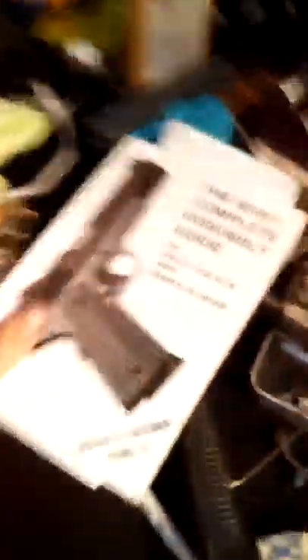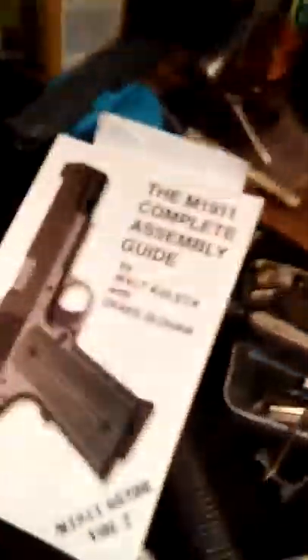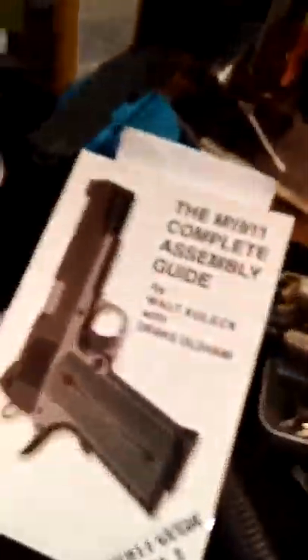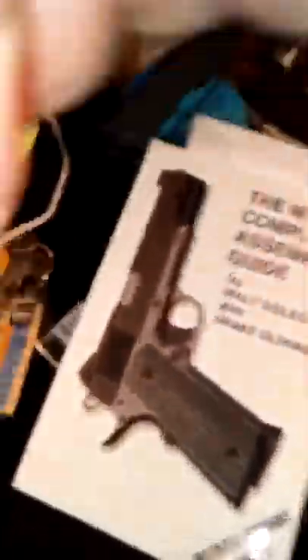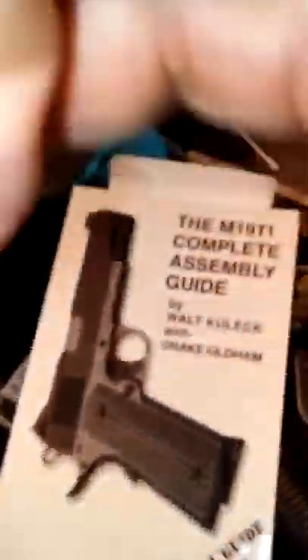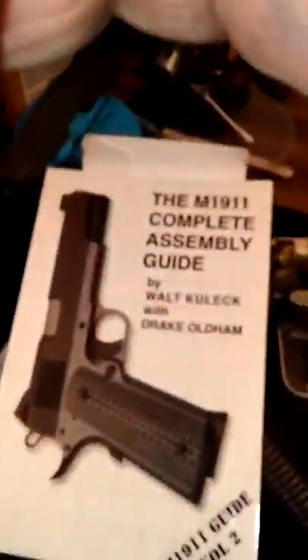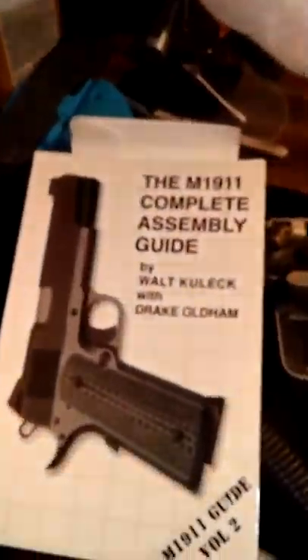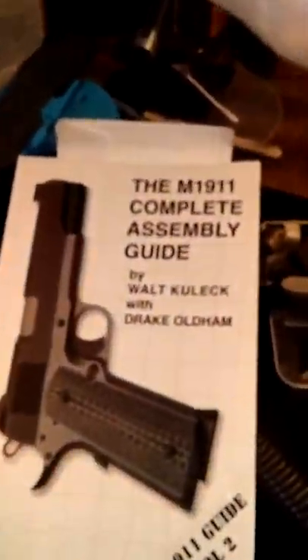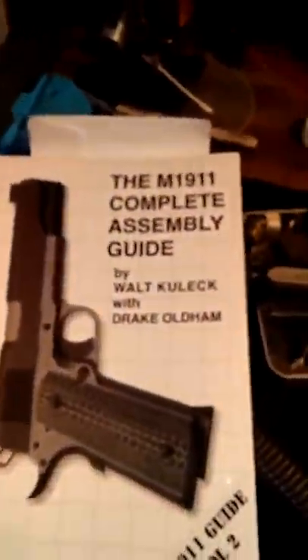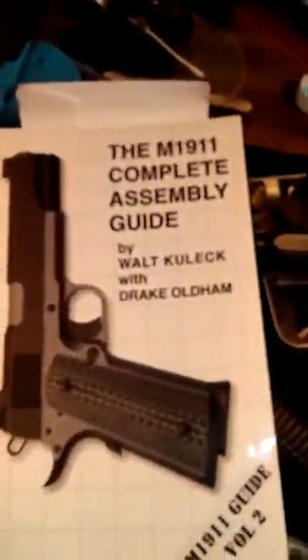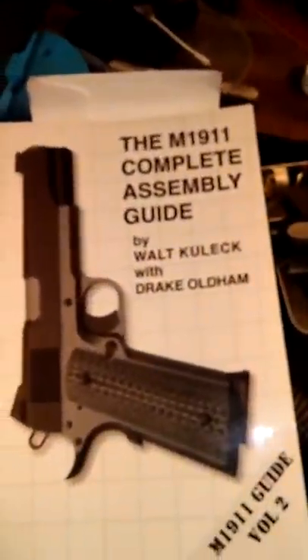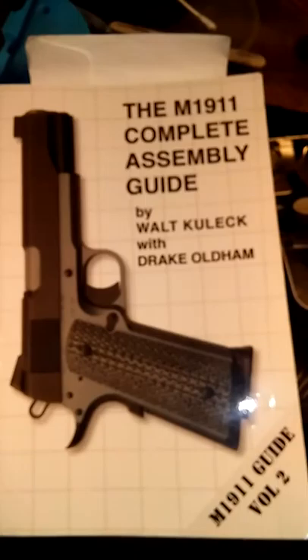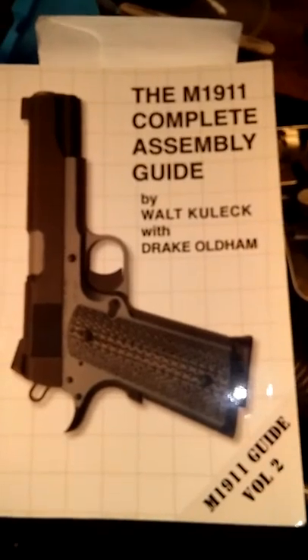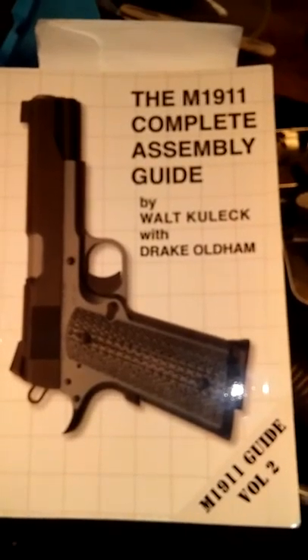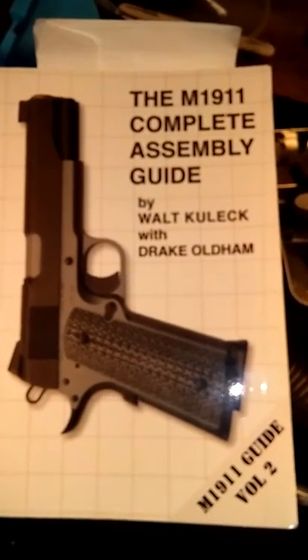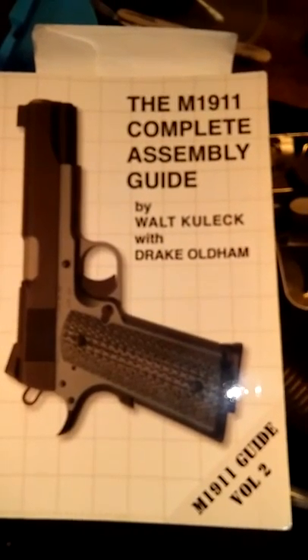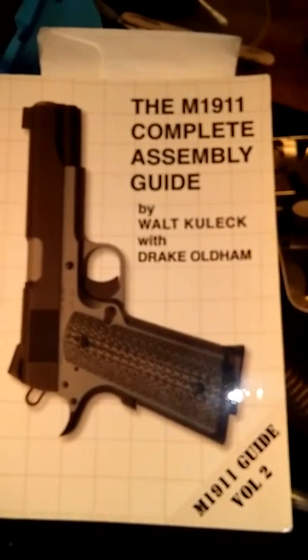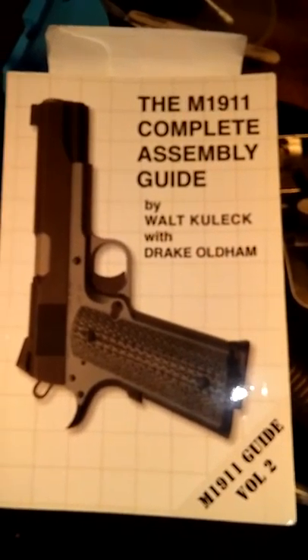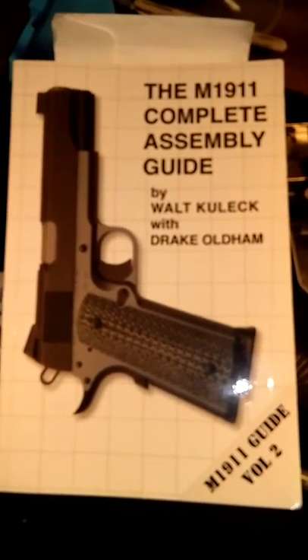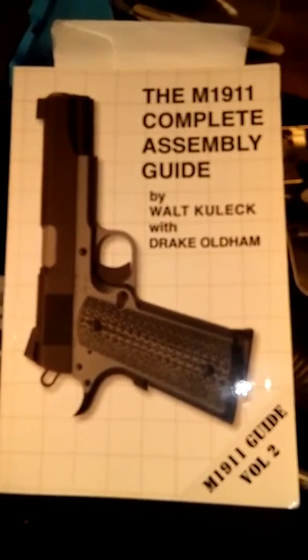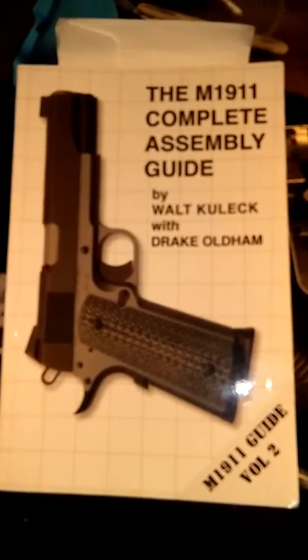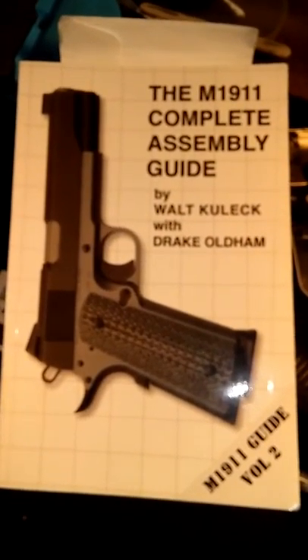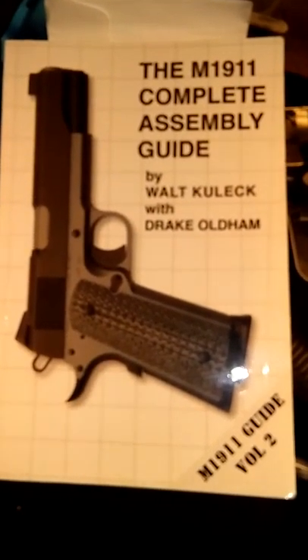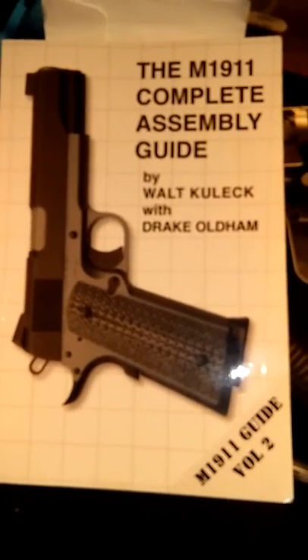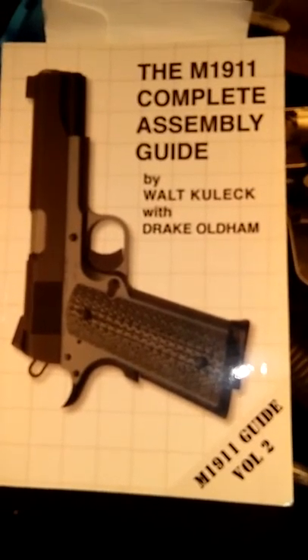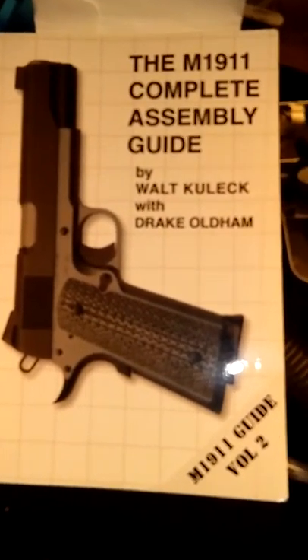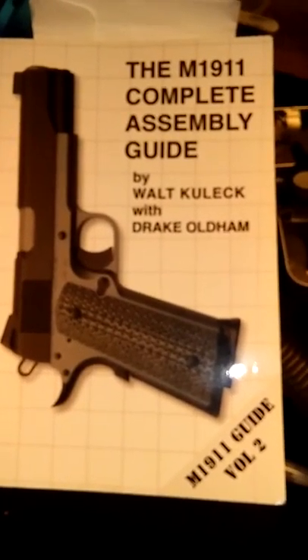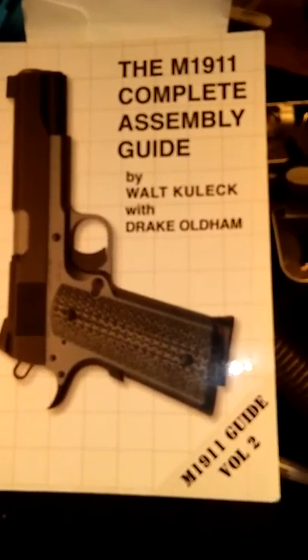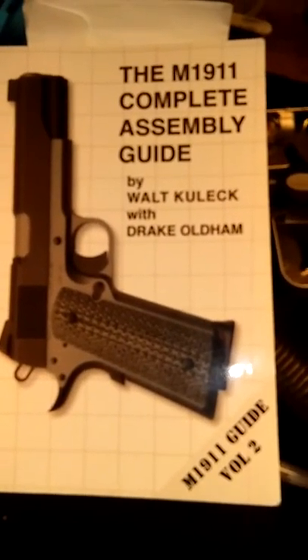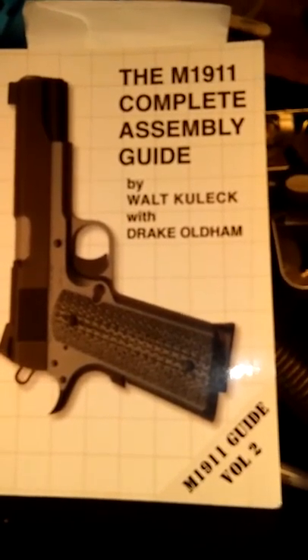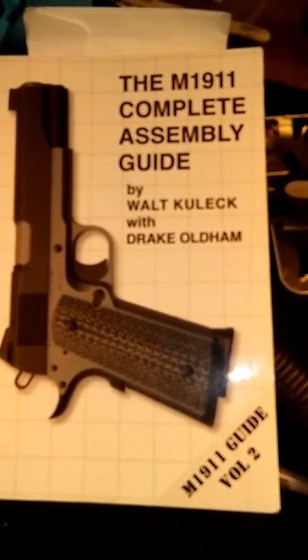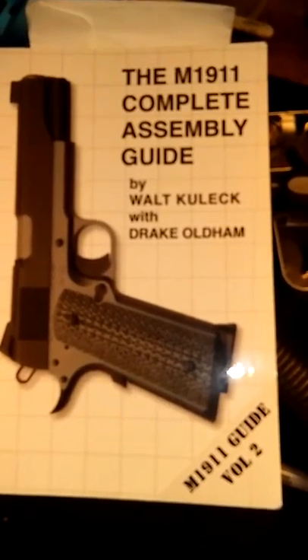Get the book. This will be your most valuable tool besides the tools you're going to use with it.